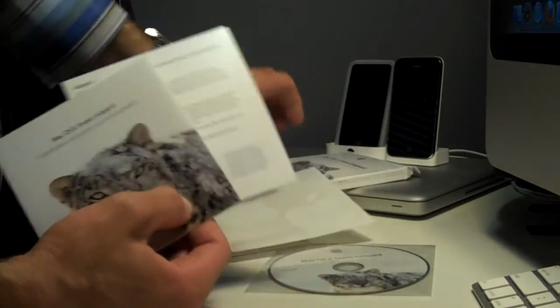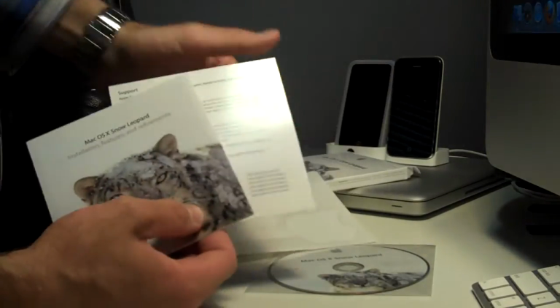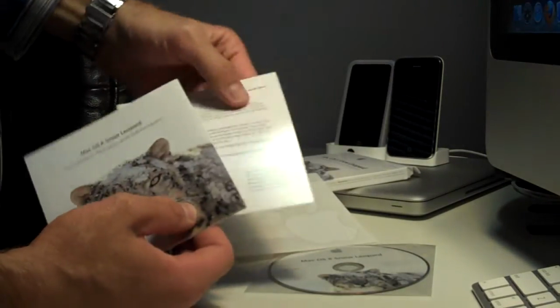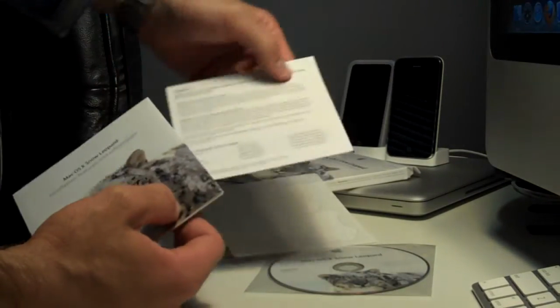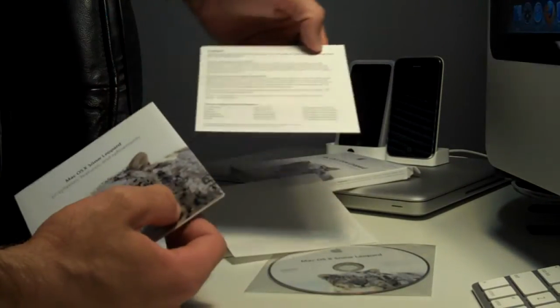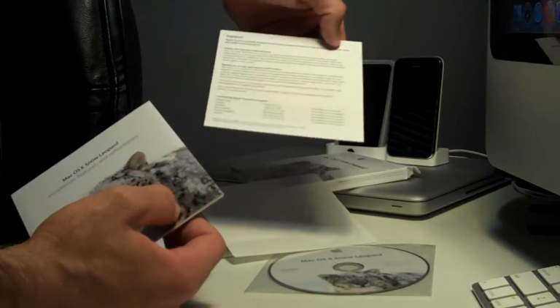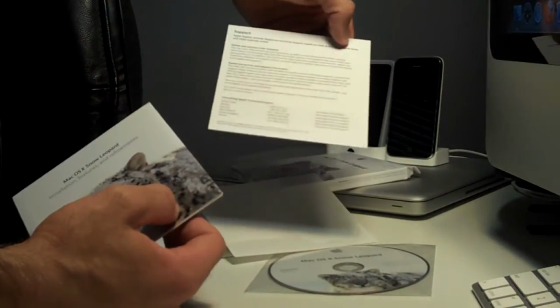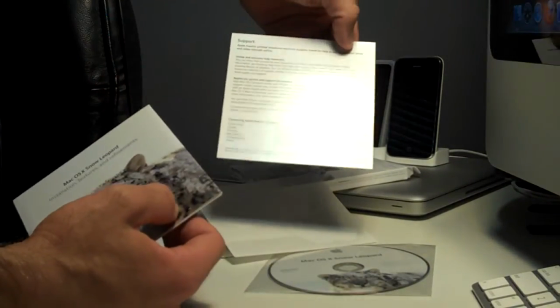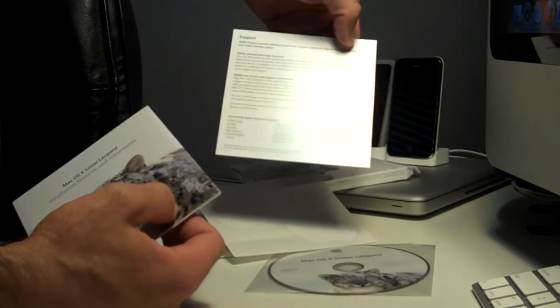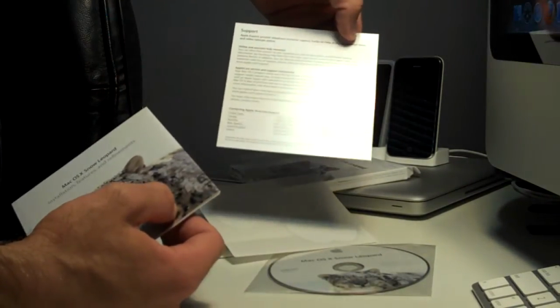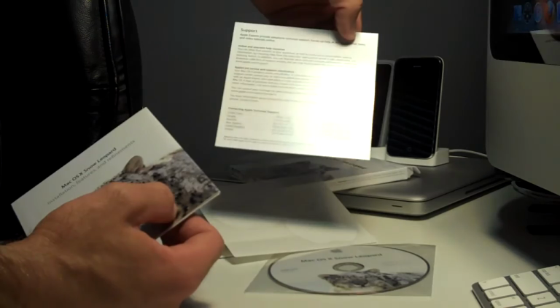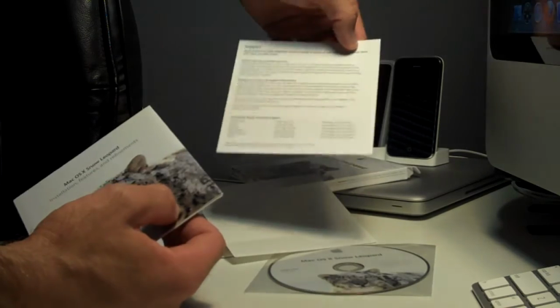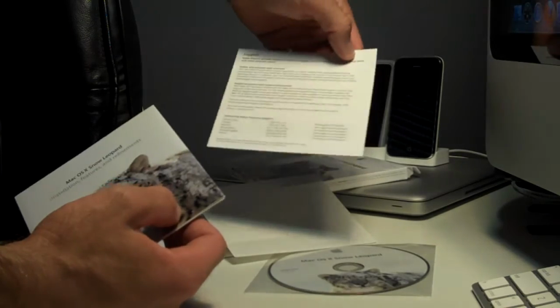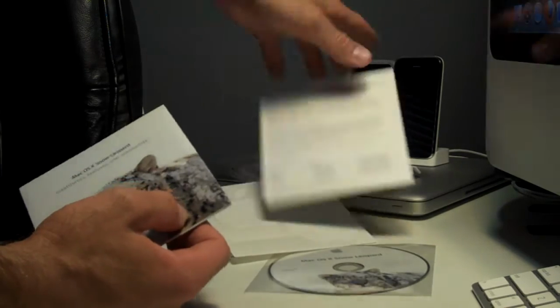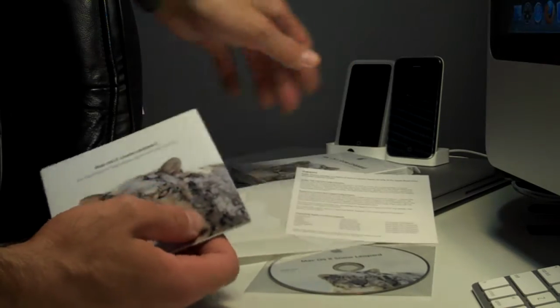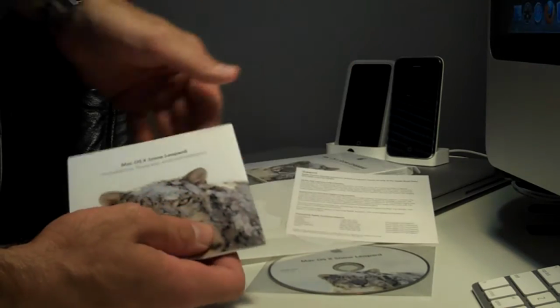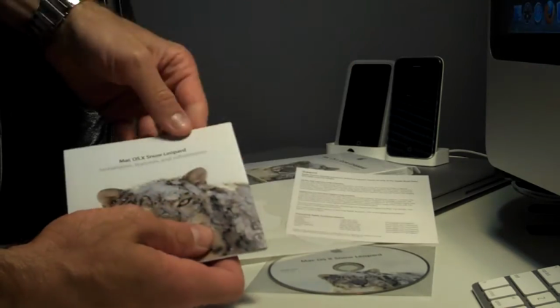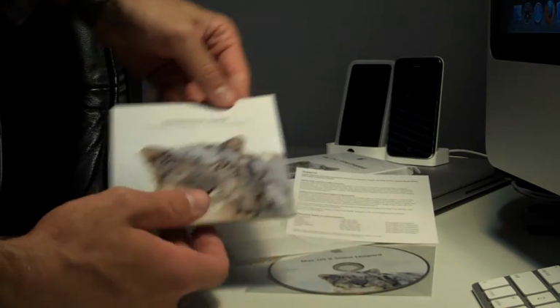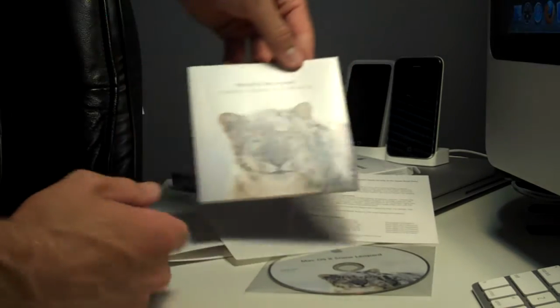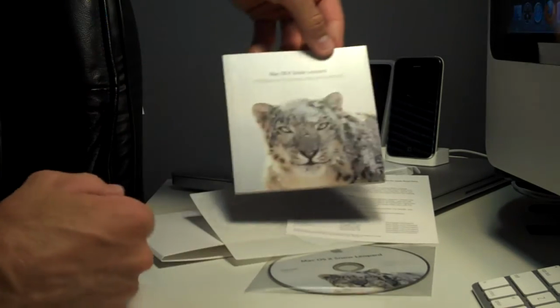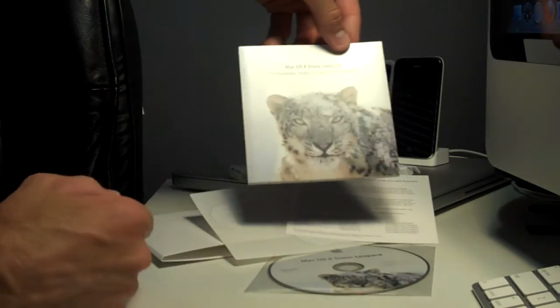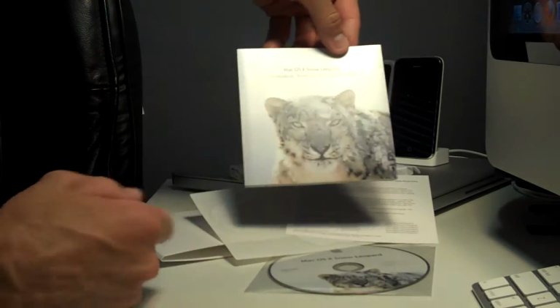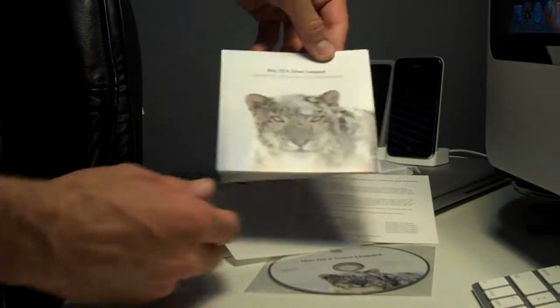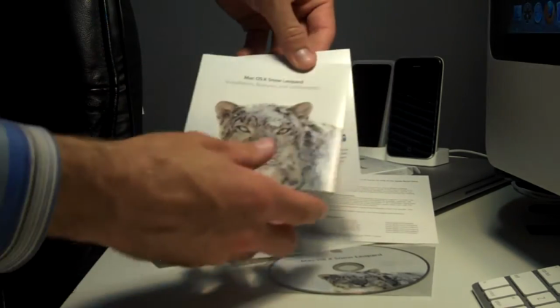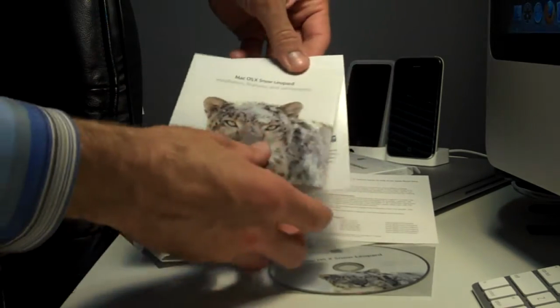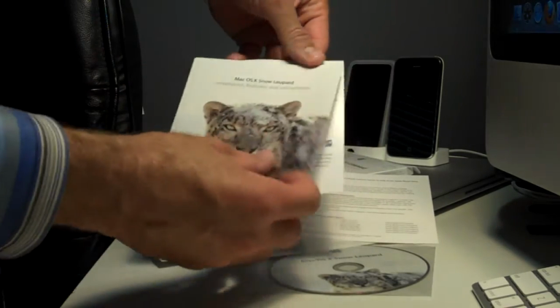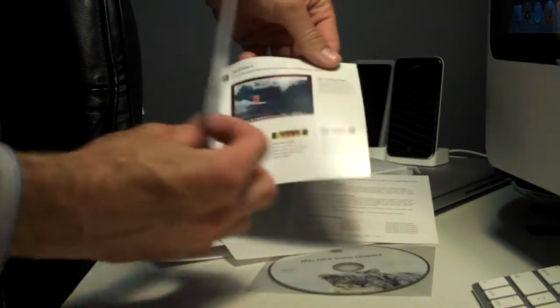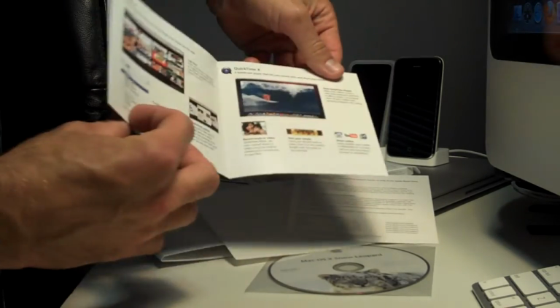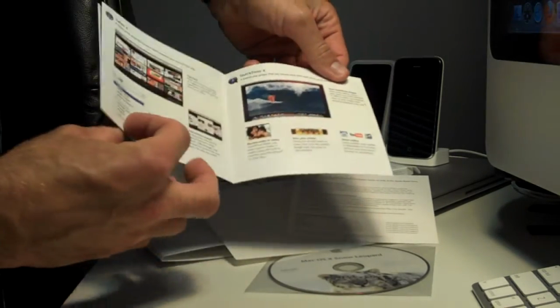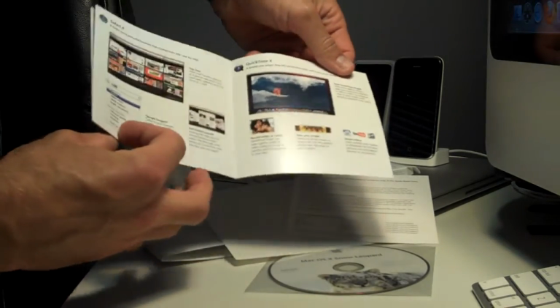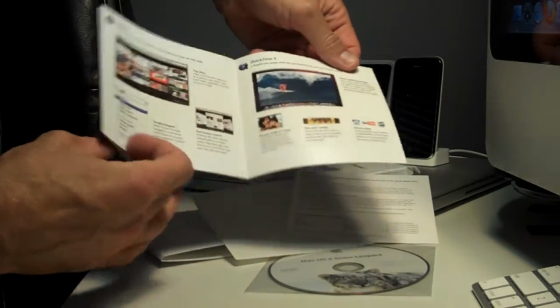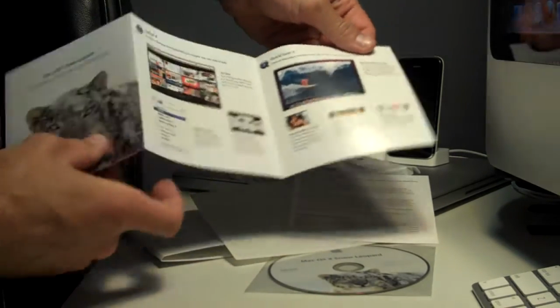Apple stickers, support, and a little brochure.